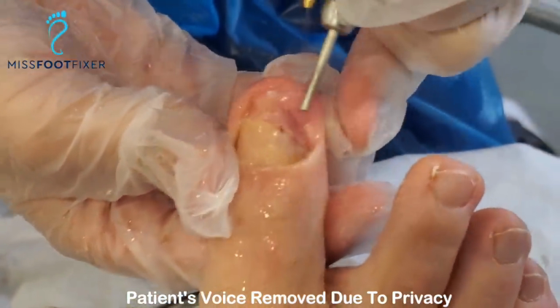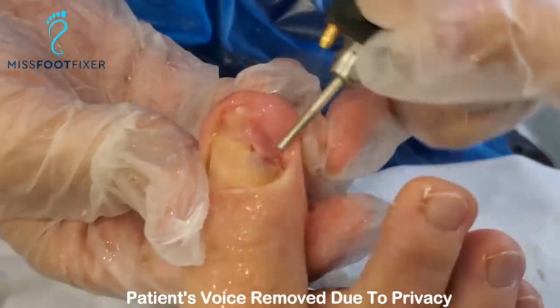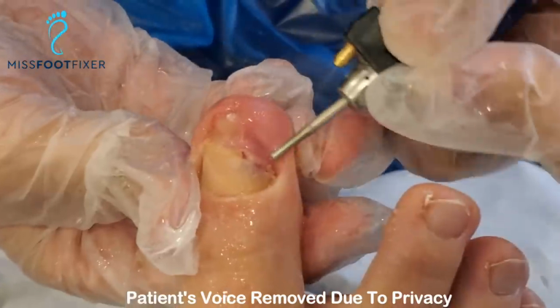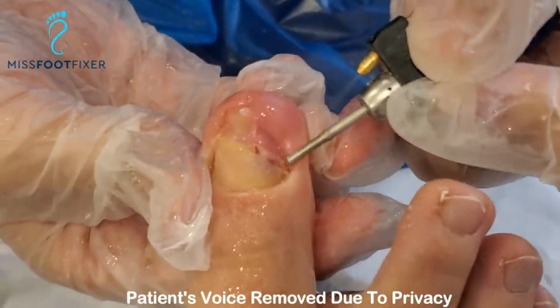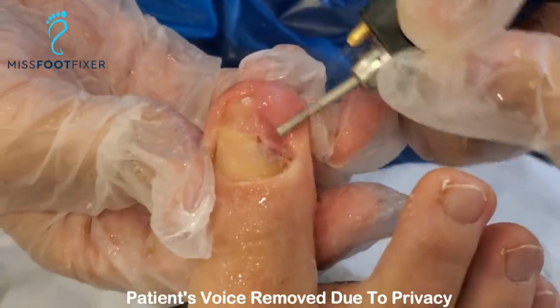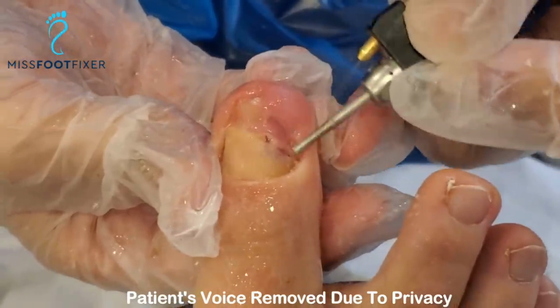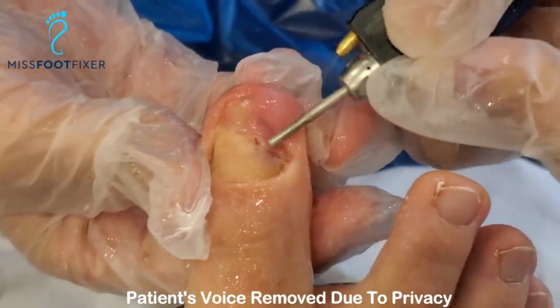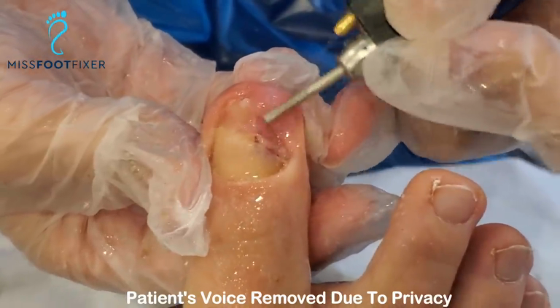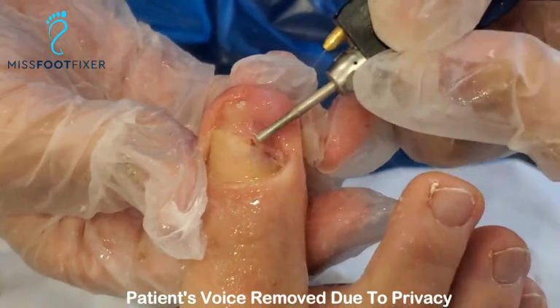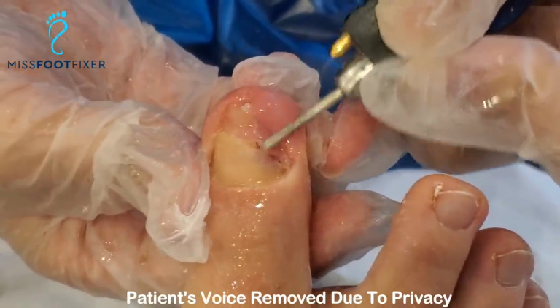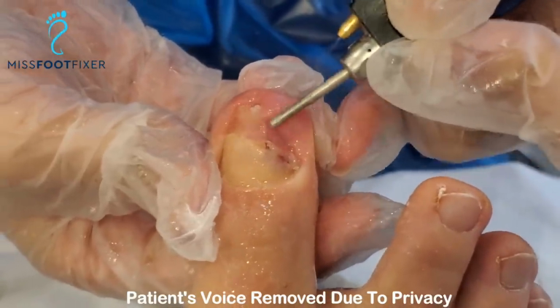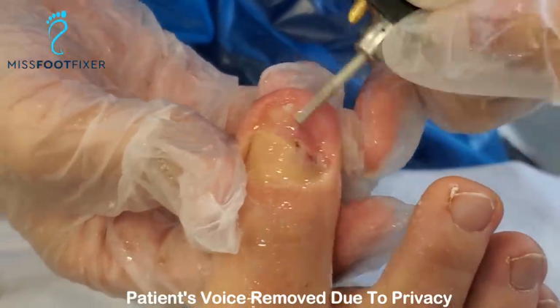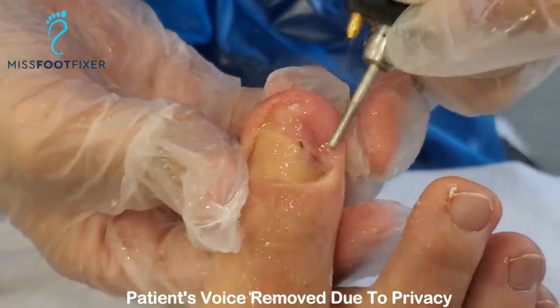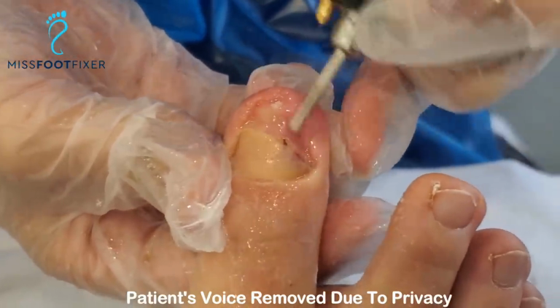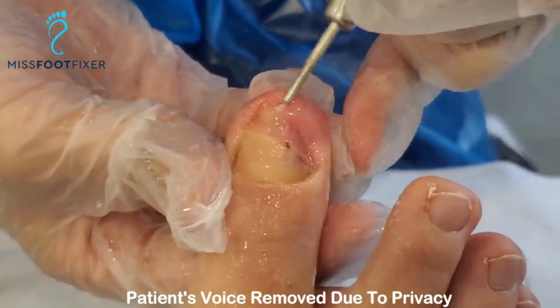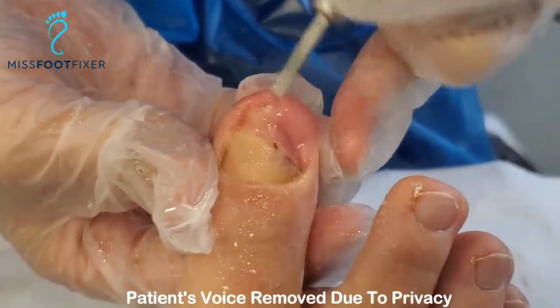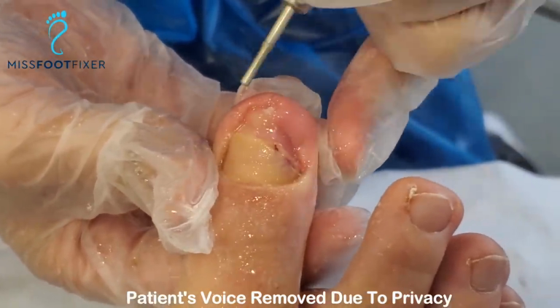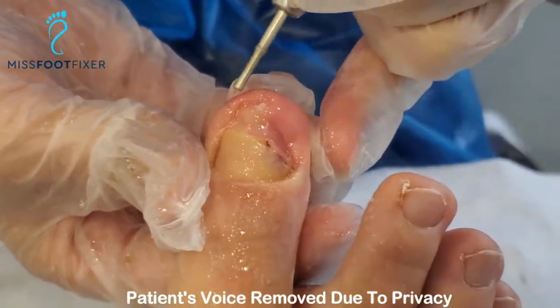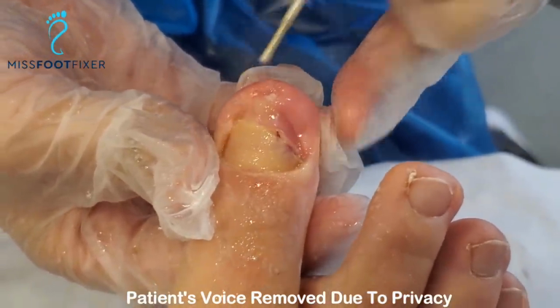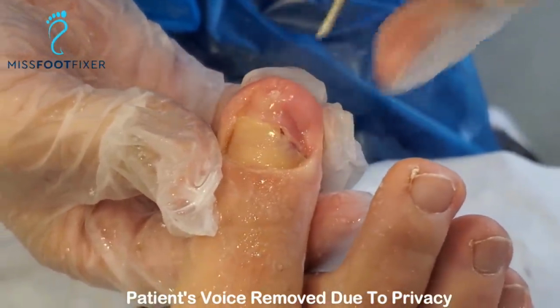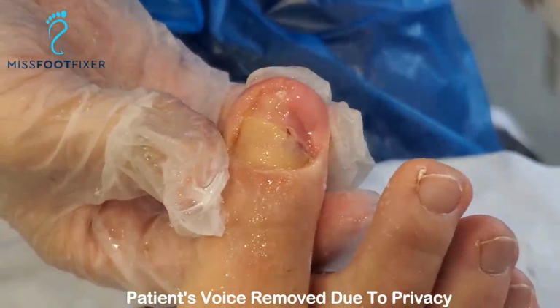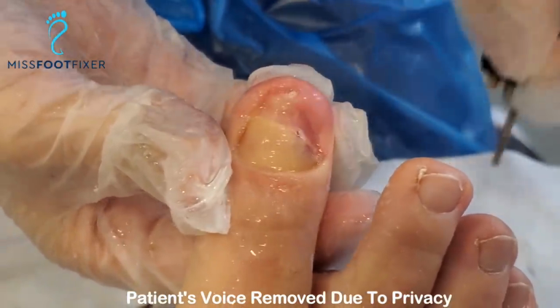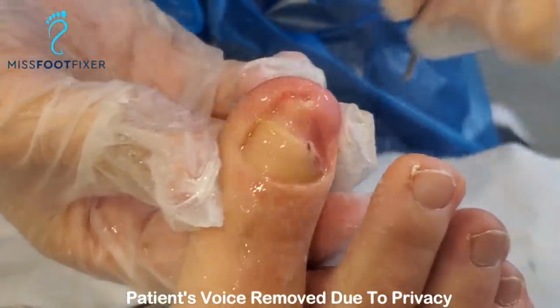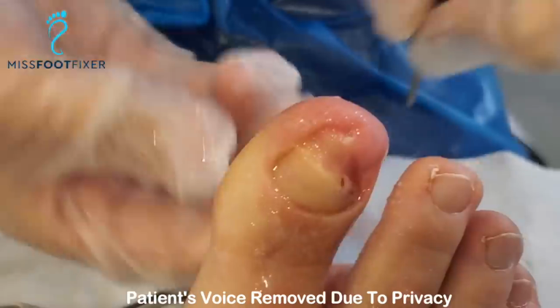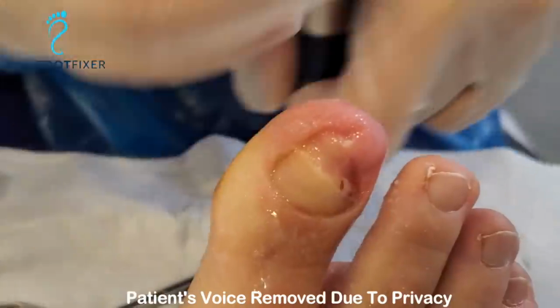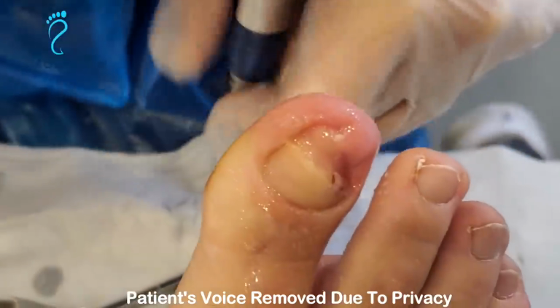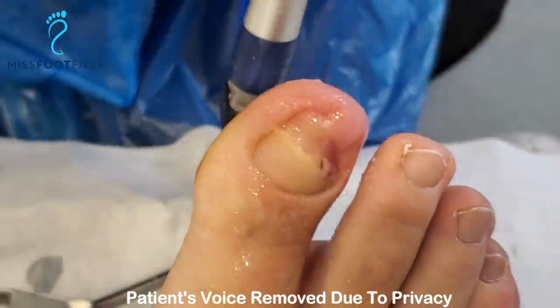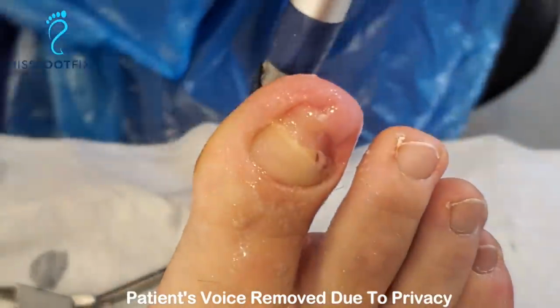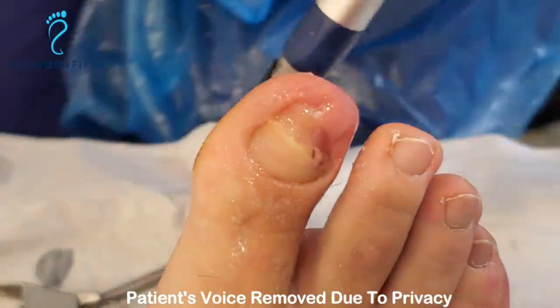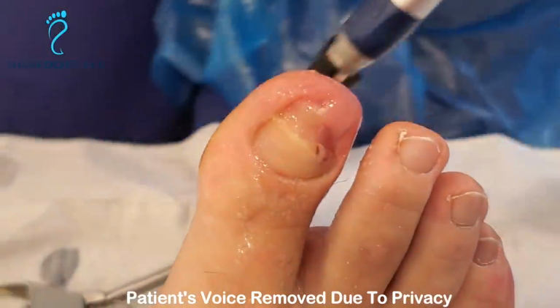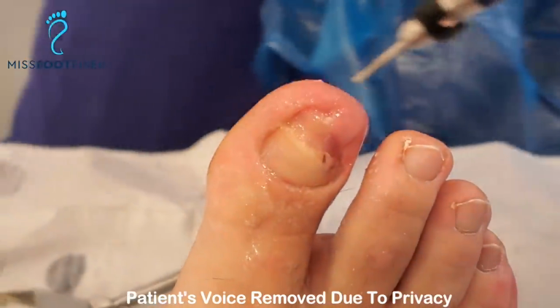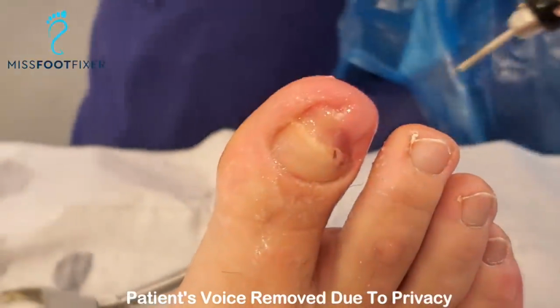There's a bump in the nail bed so it's not even — that's why the nail bed is not attaching. Thank you very much for watching, have a wonderful New Year!